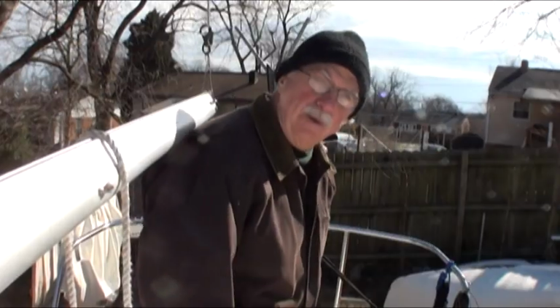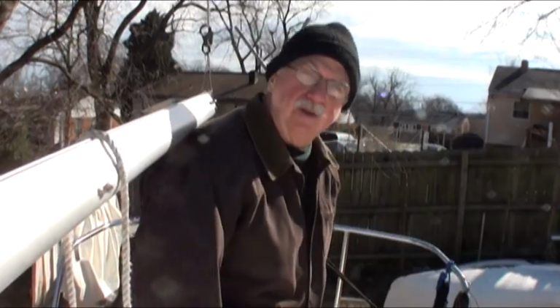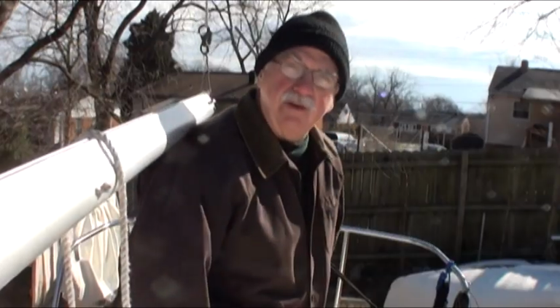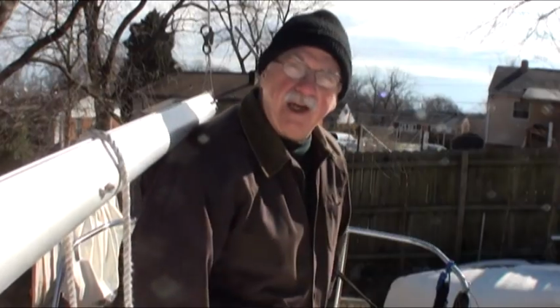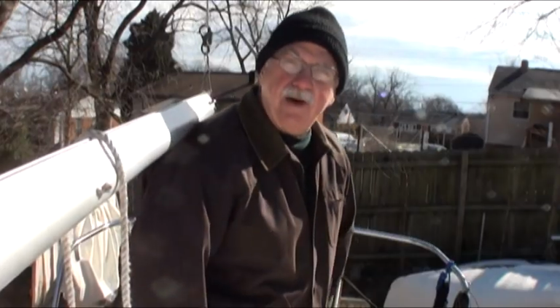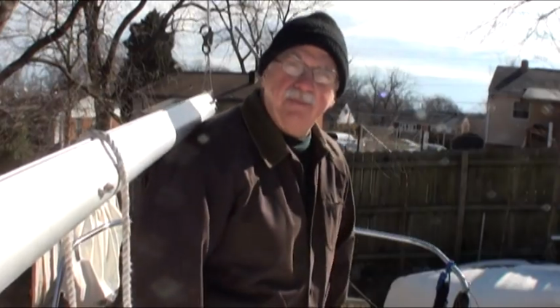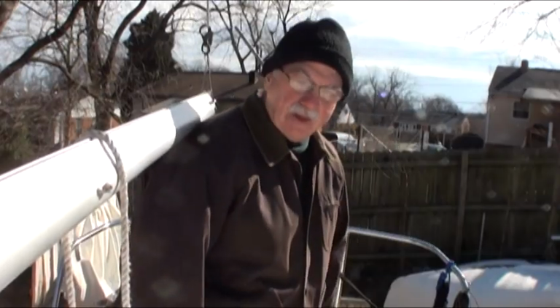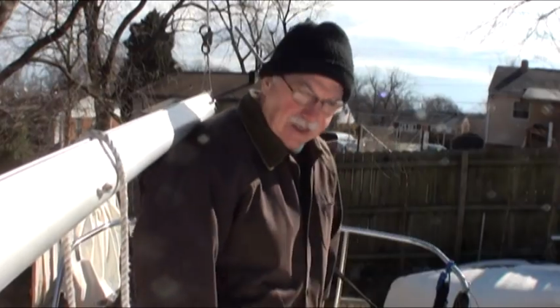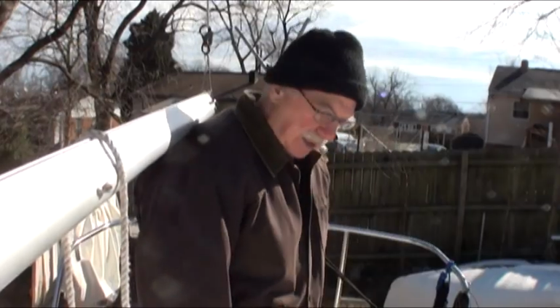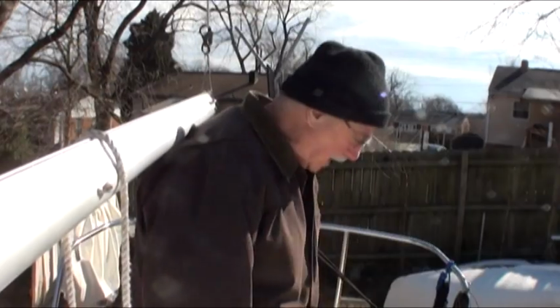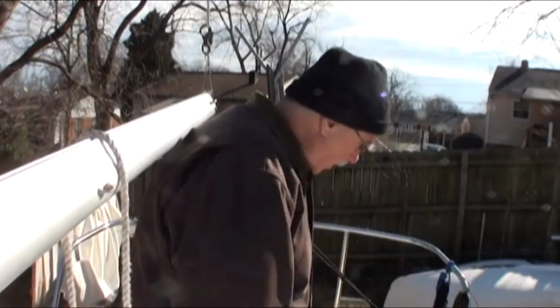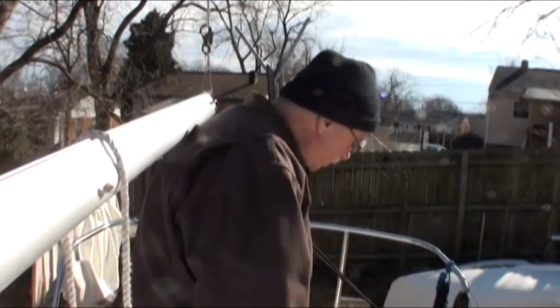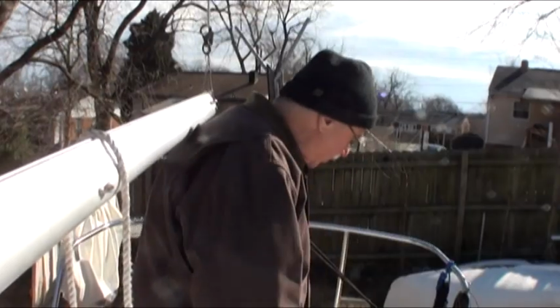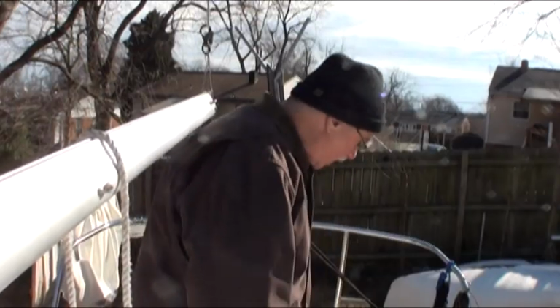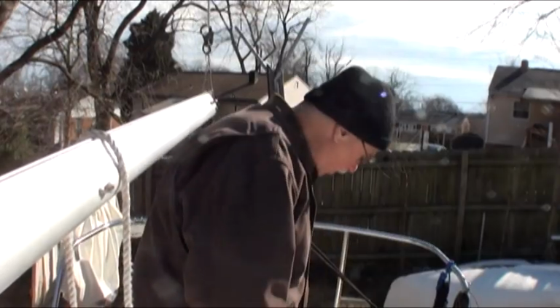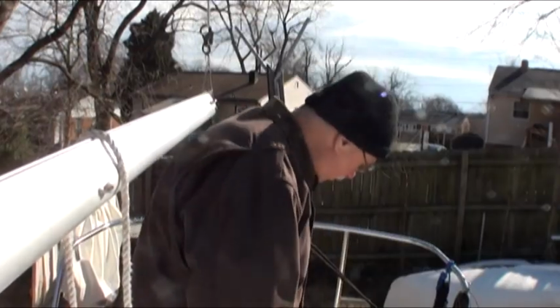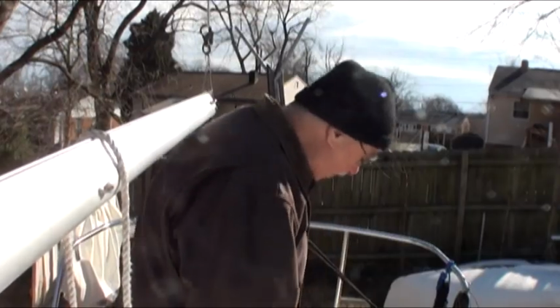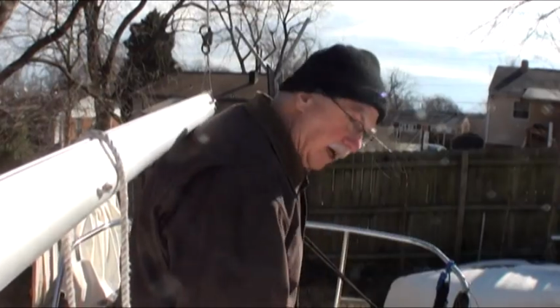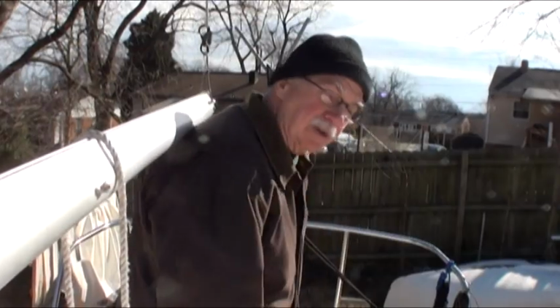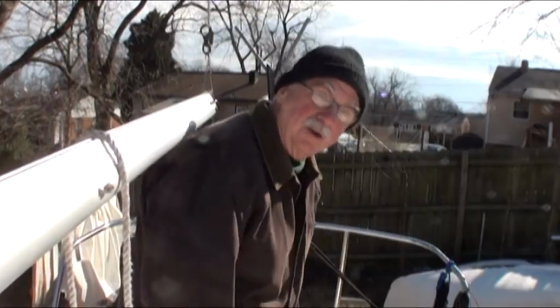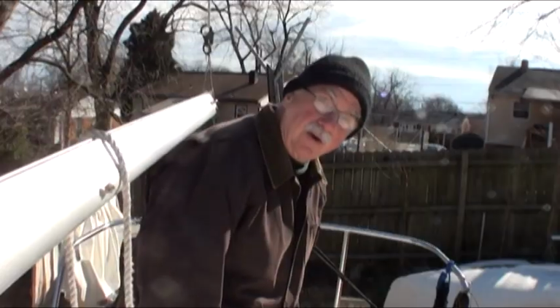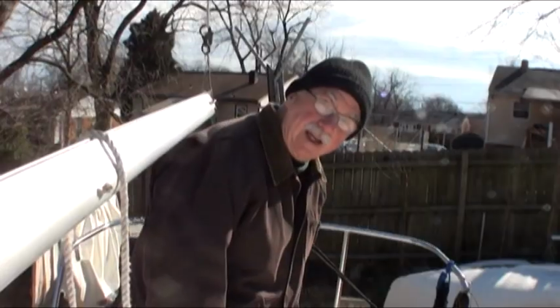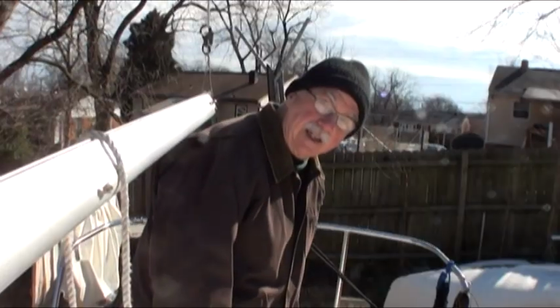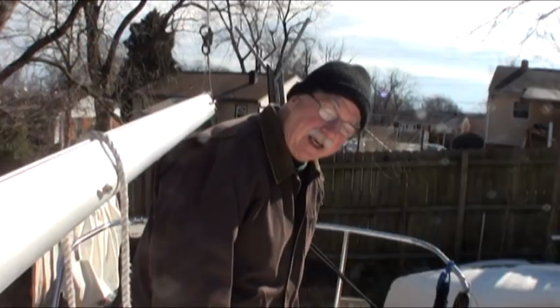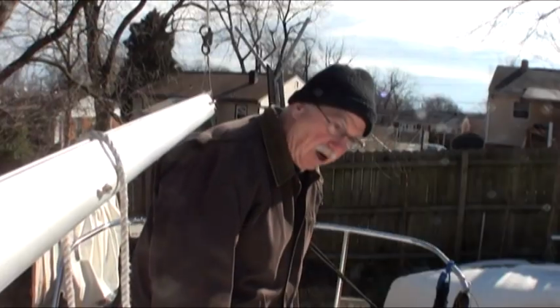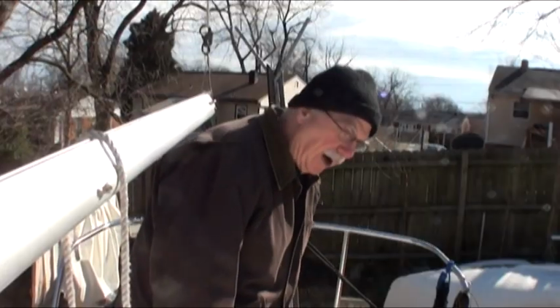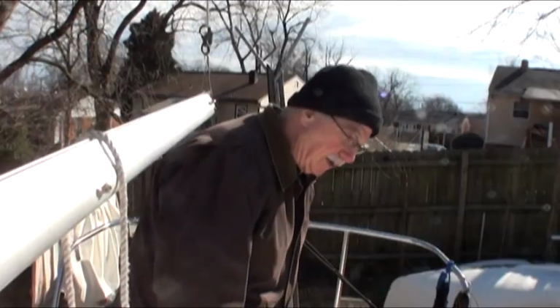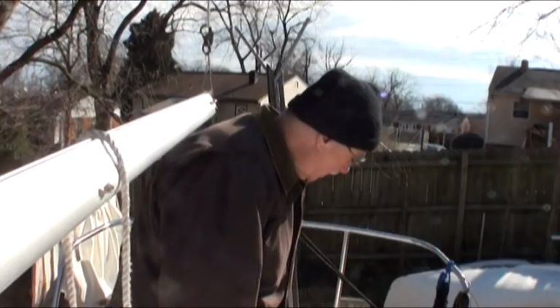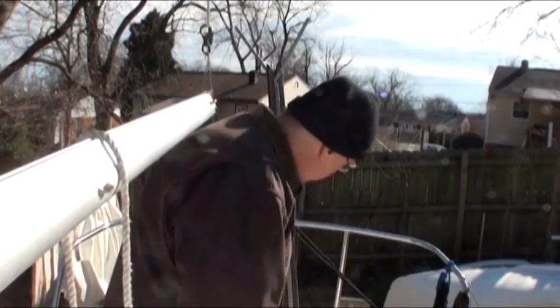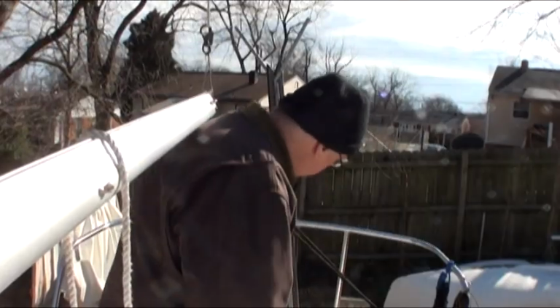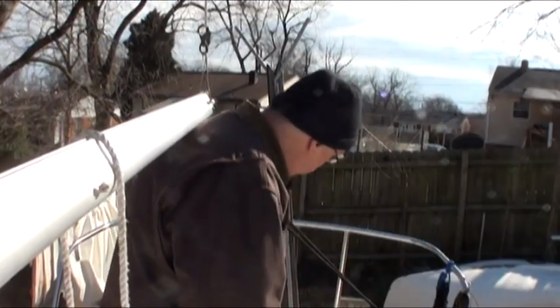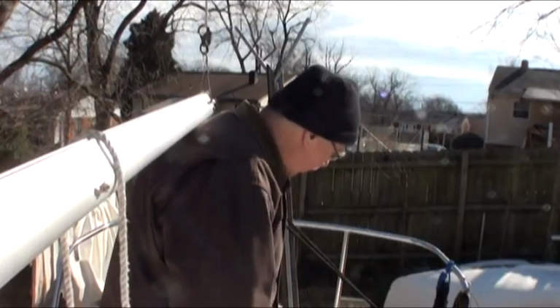Hope you enjoyed the video, and I hope spring comes soon so I can get the boat out on the water.